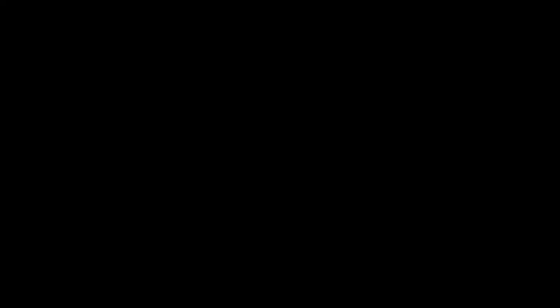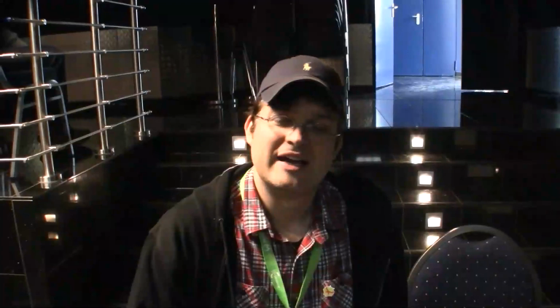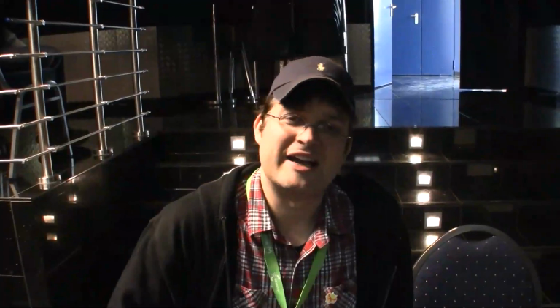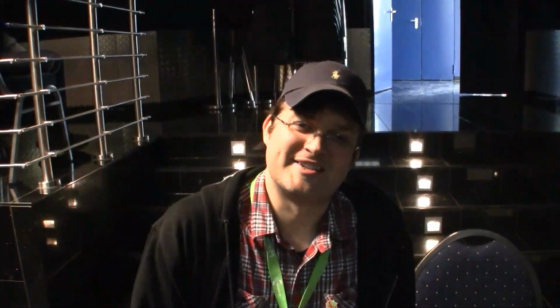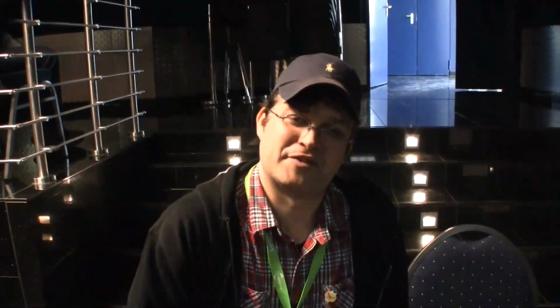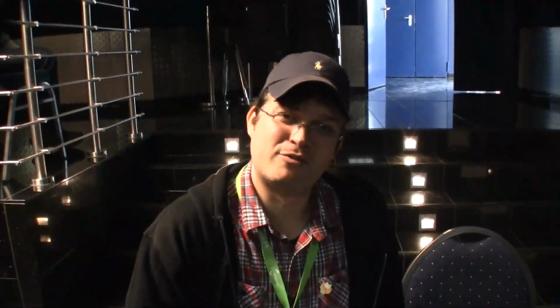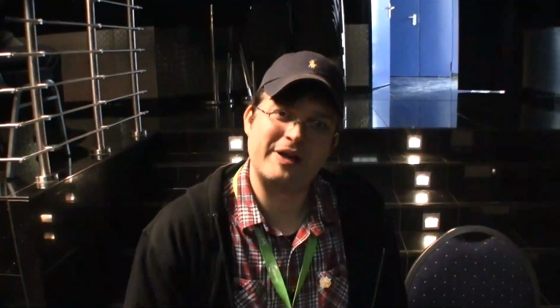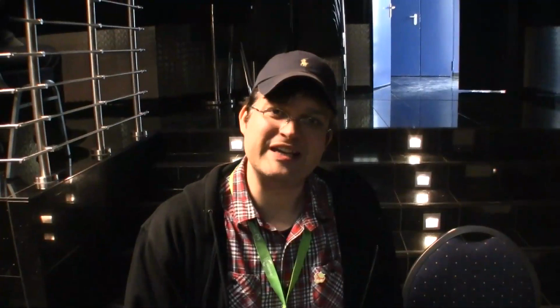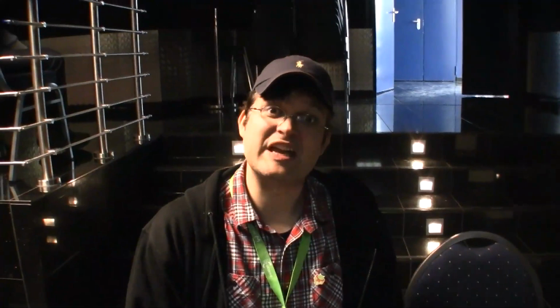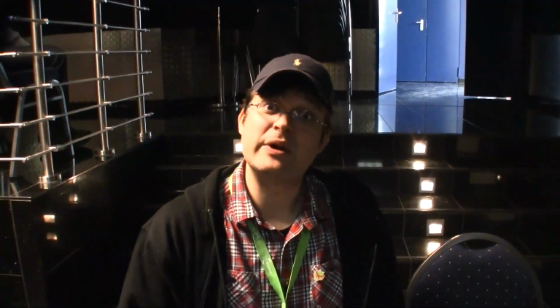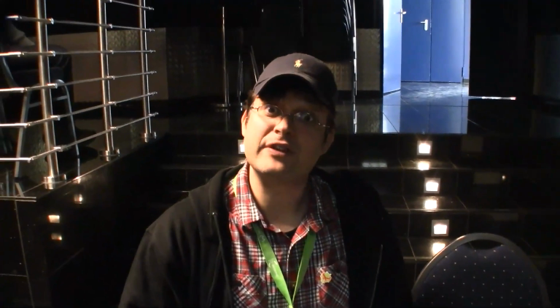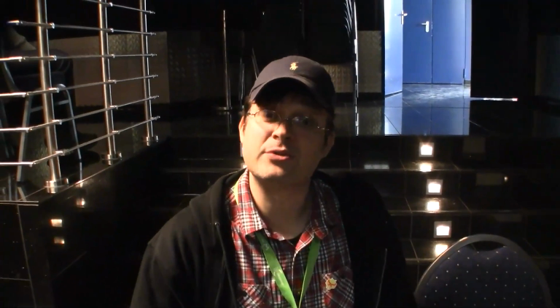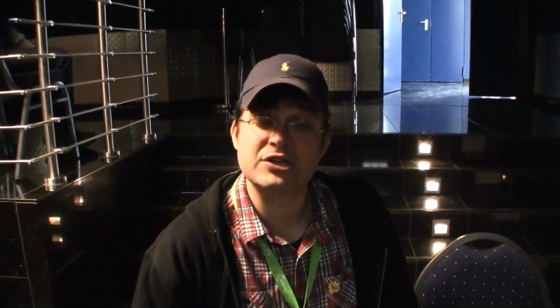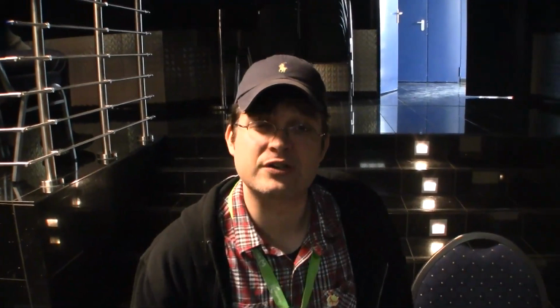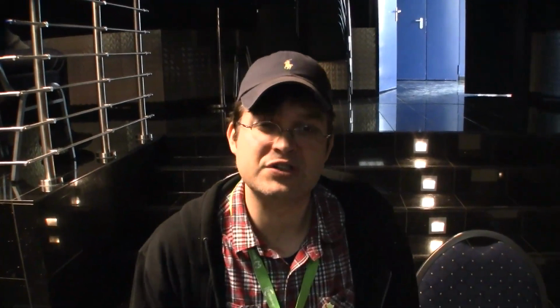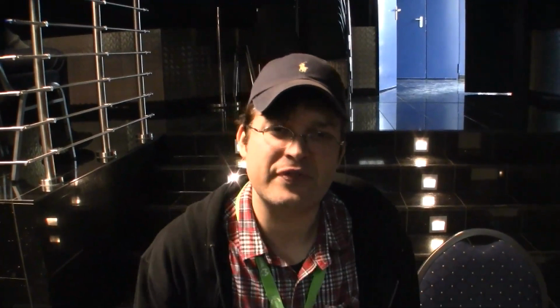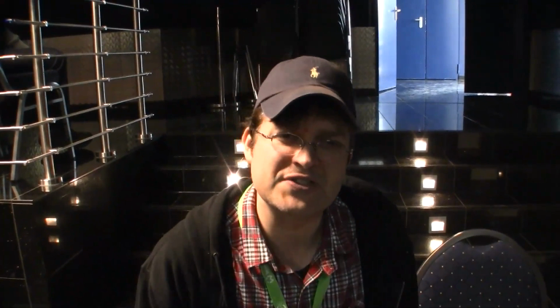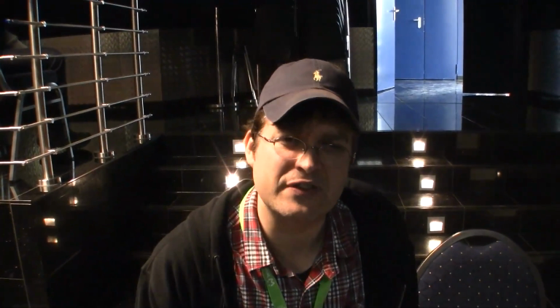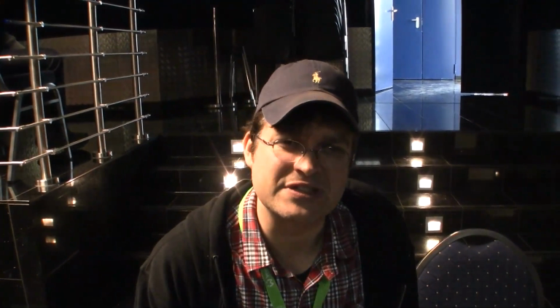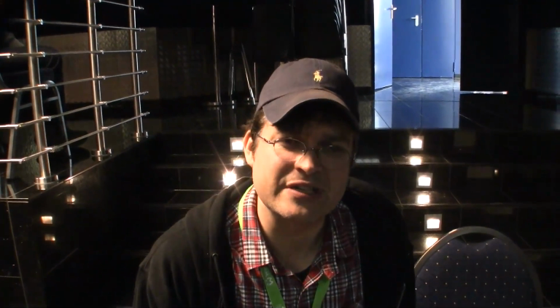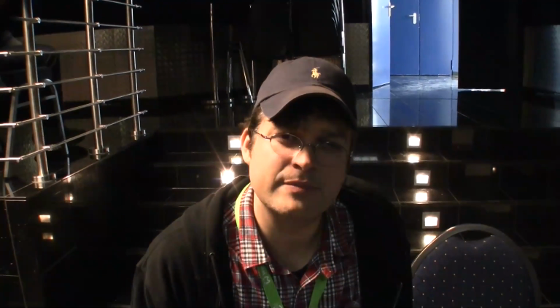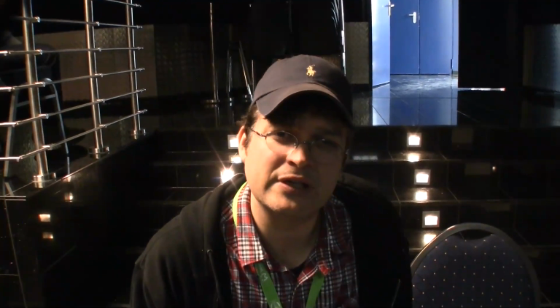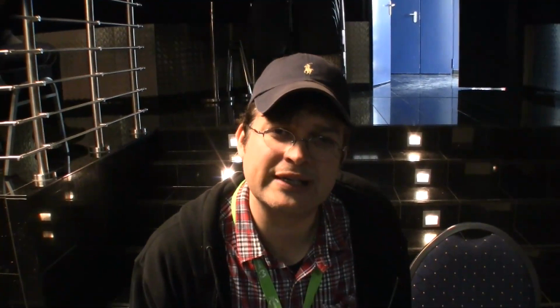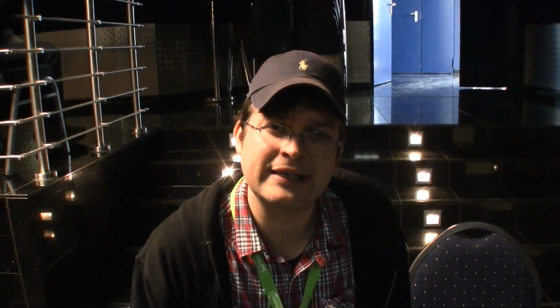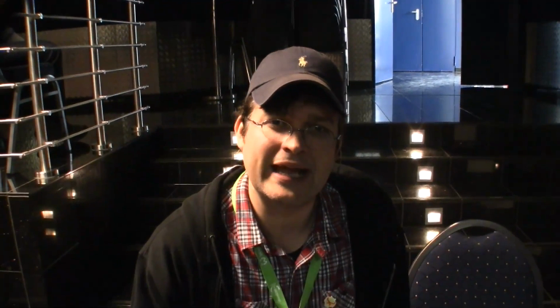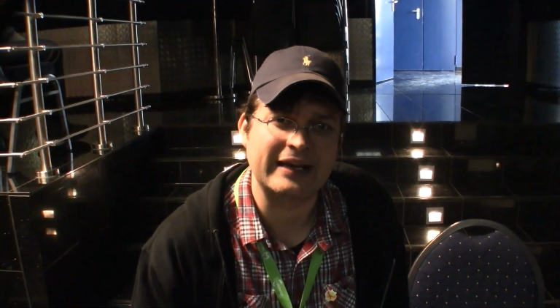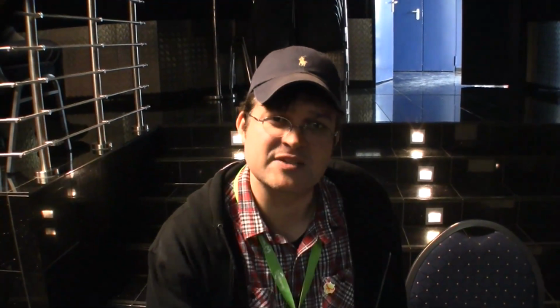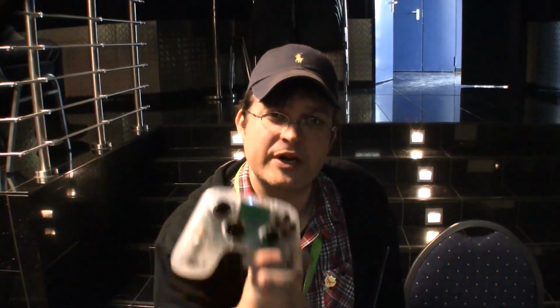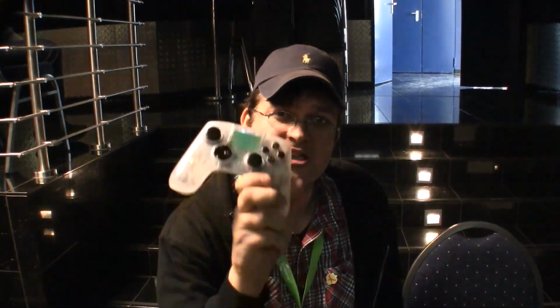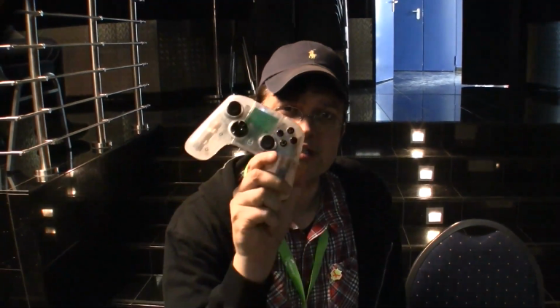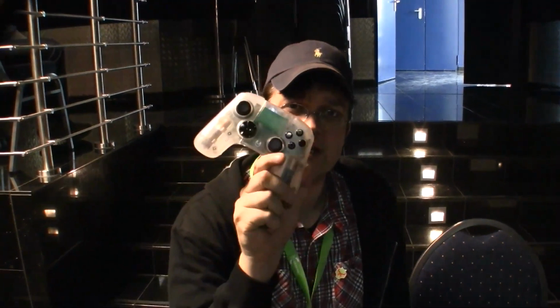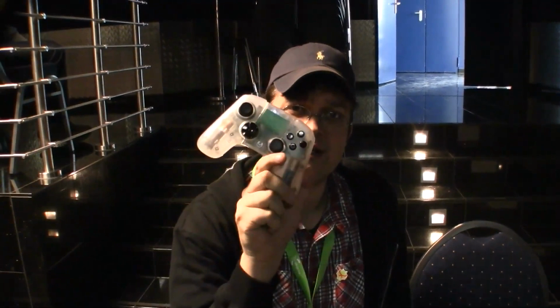Hey guys, Sascha from Mobile Geeks here. We're at the DroidCon 2013 in Berlin and guess what I just got?